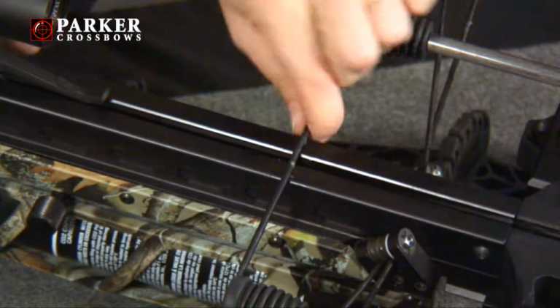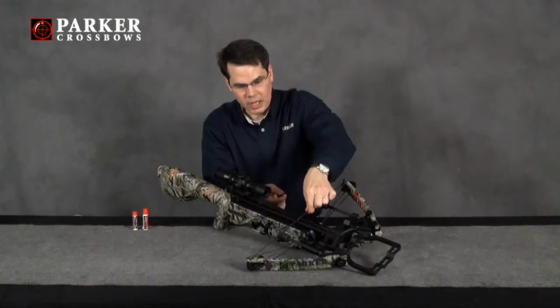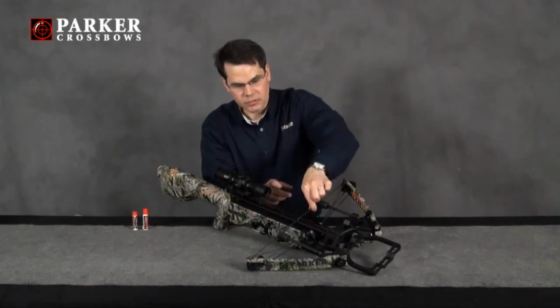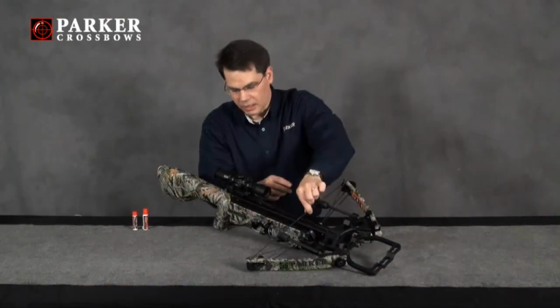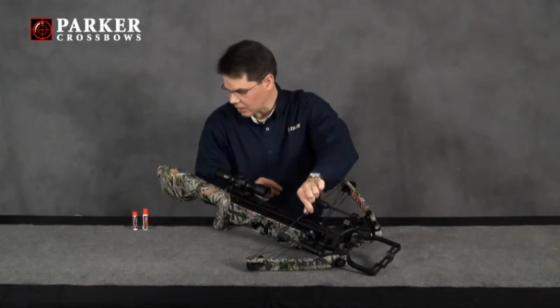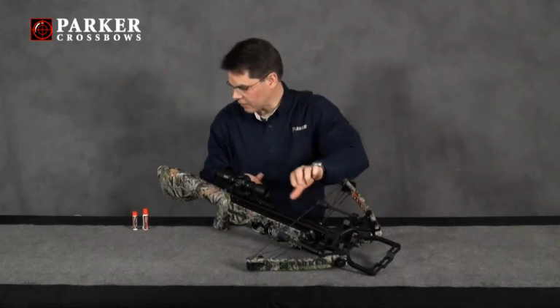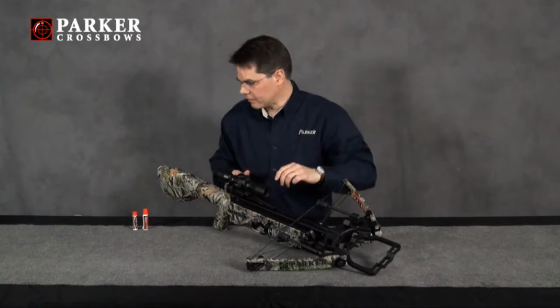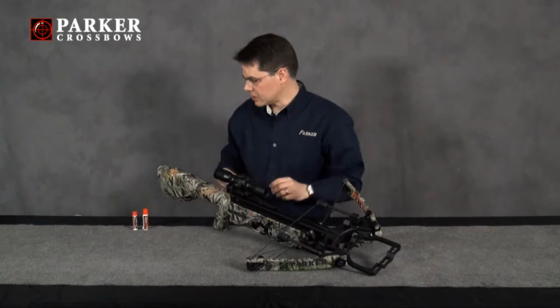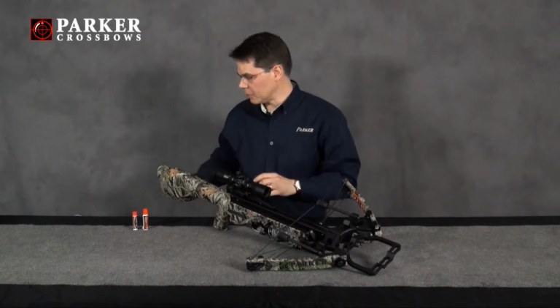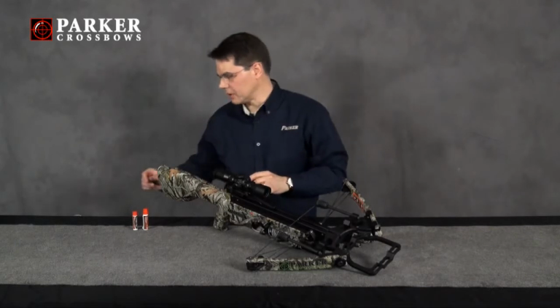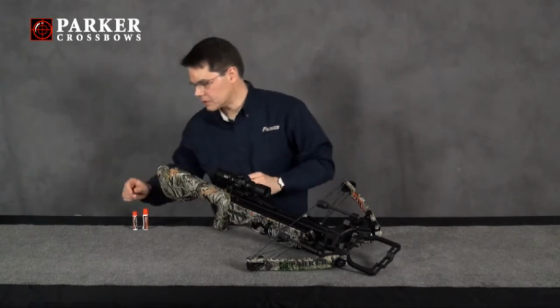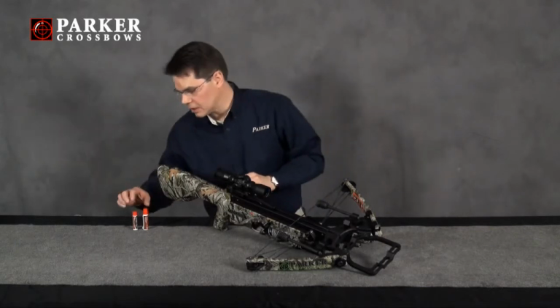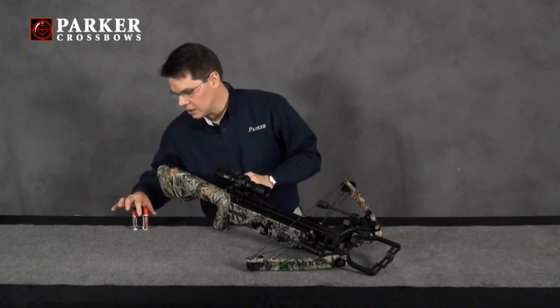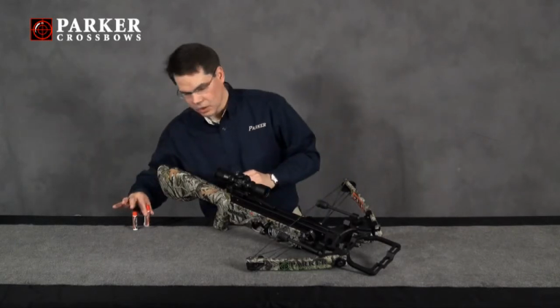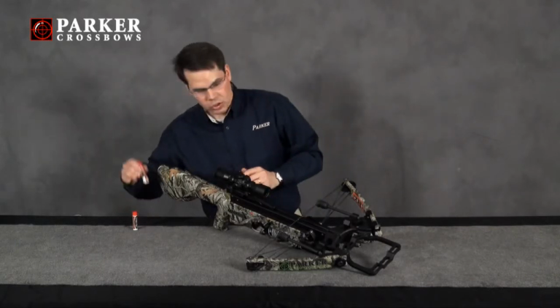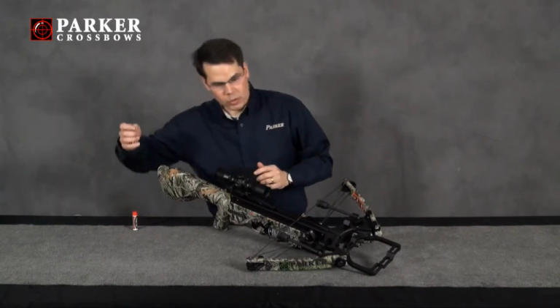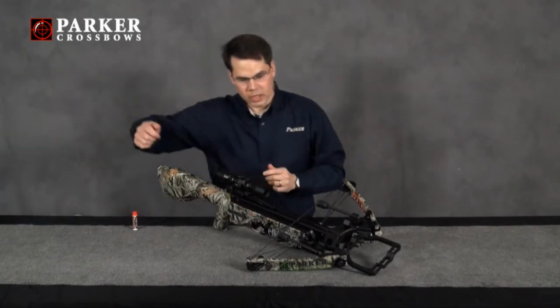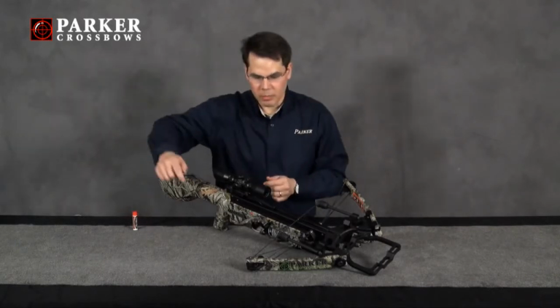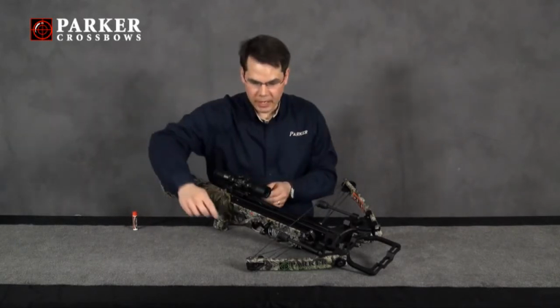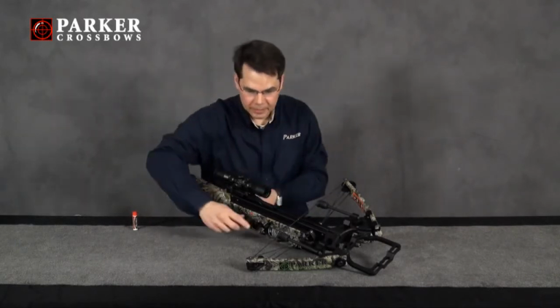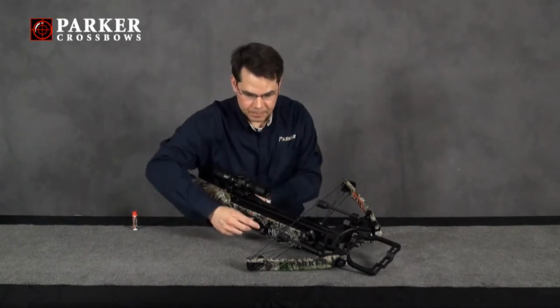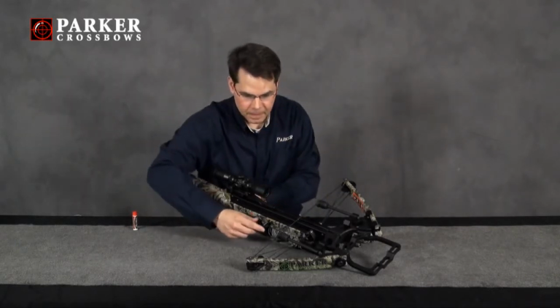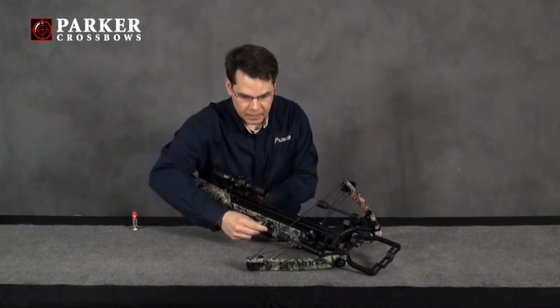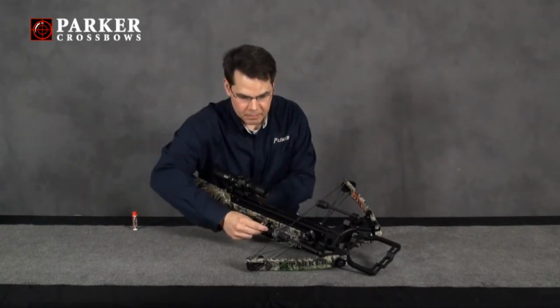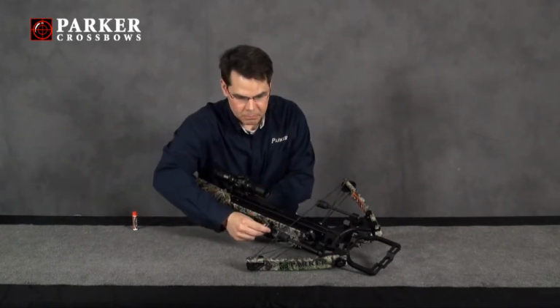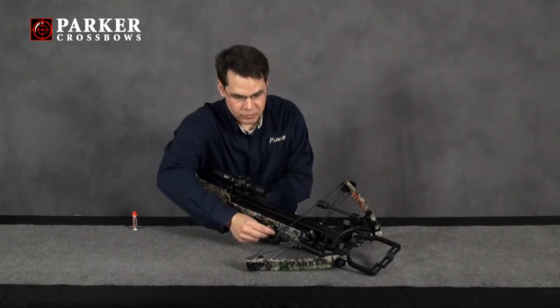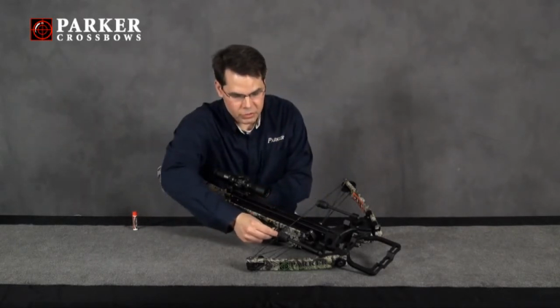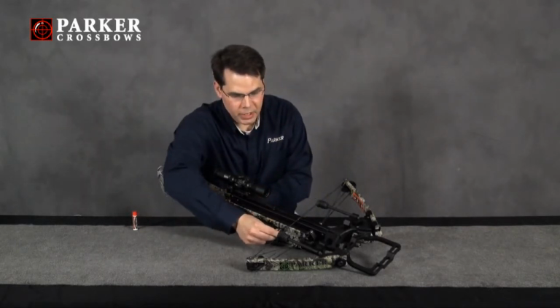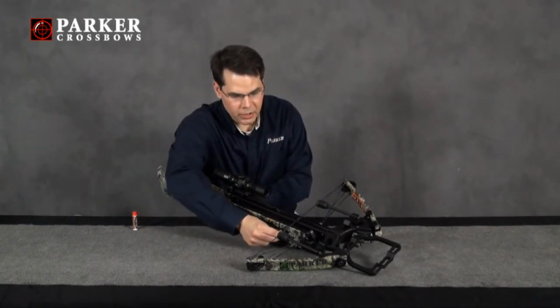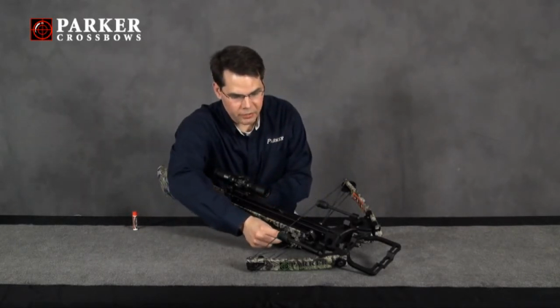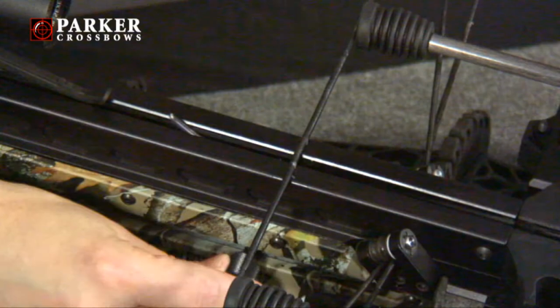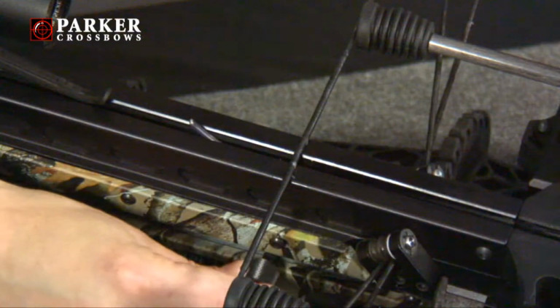Once you've worked that in pretty good with your fingers and you've taken care of that fuzzy appearance, you'll want to come back and move the string carrier forward.